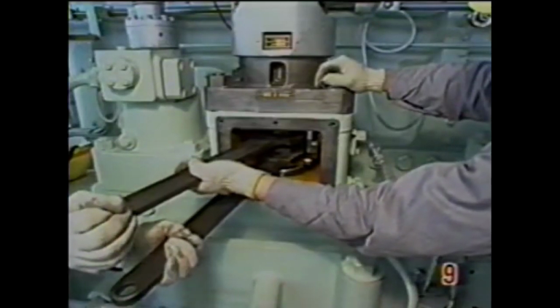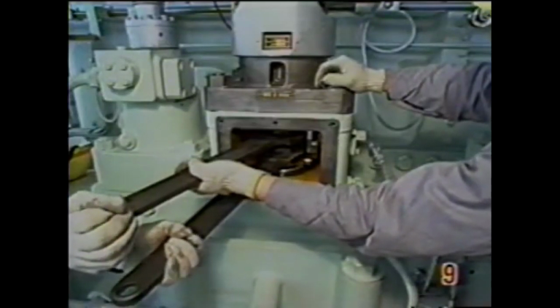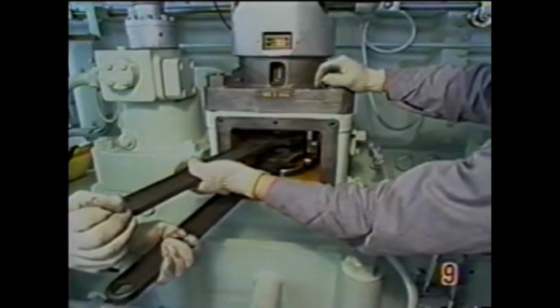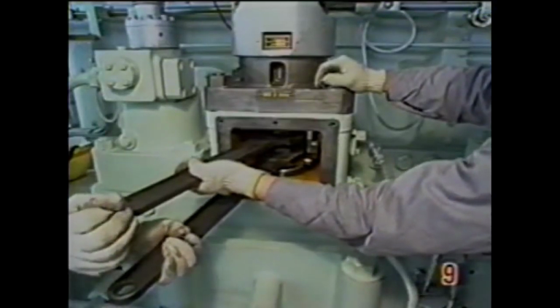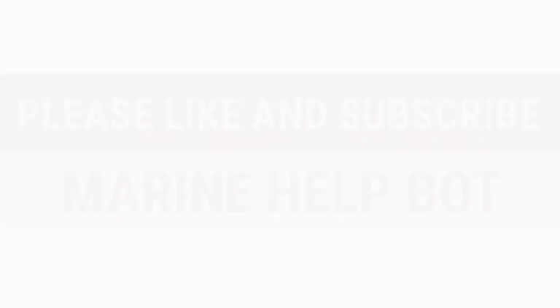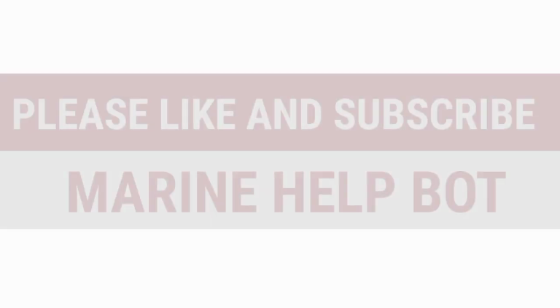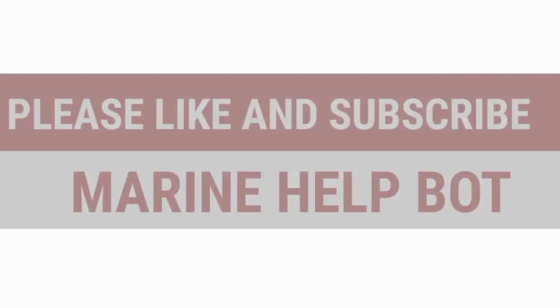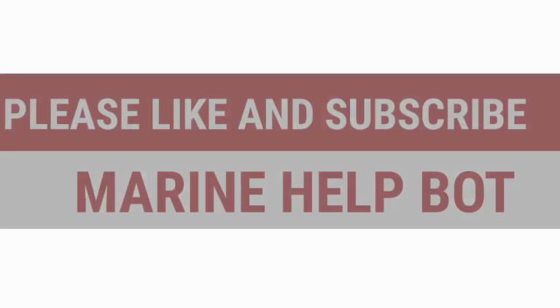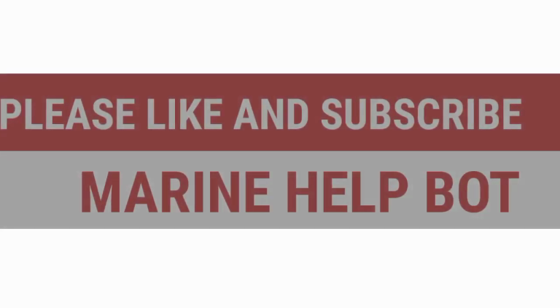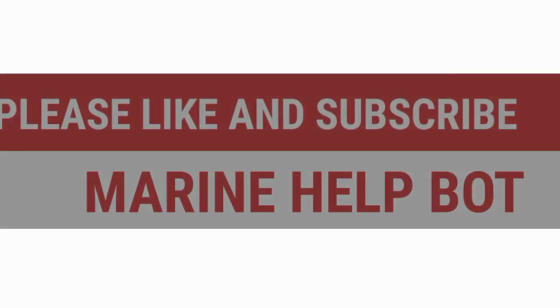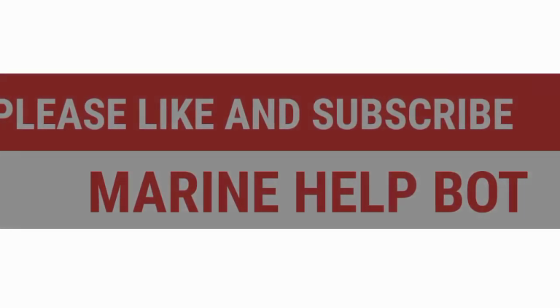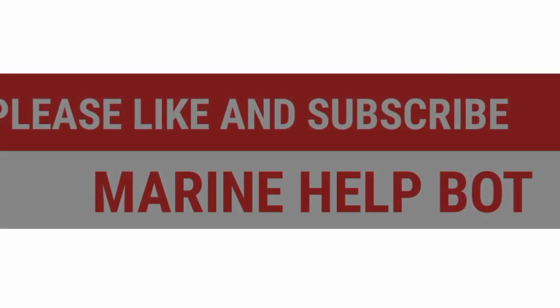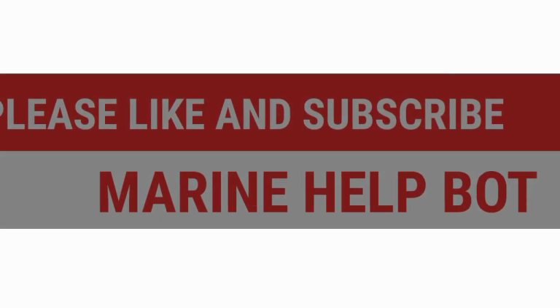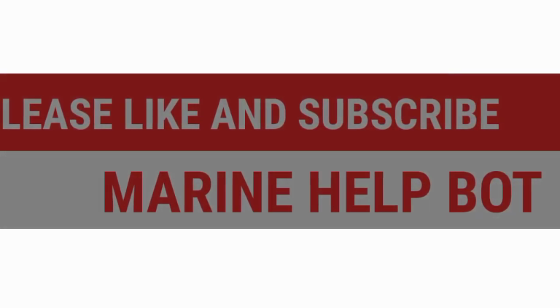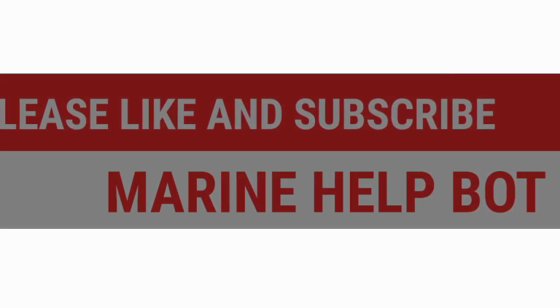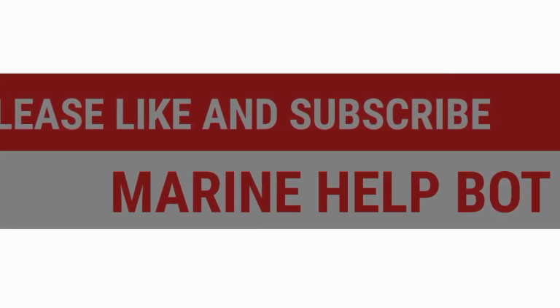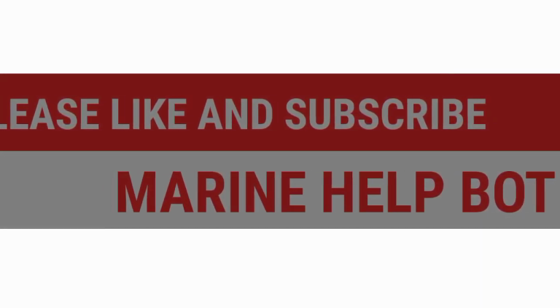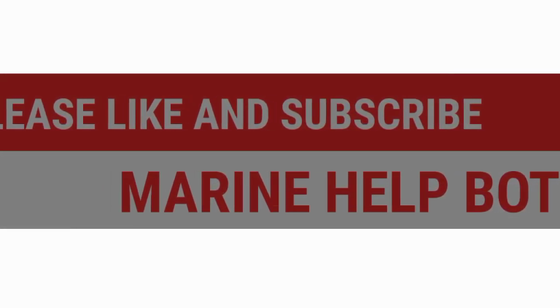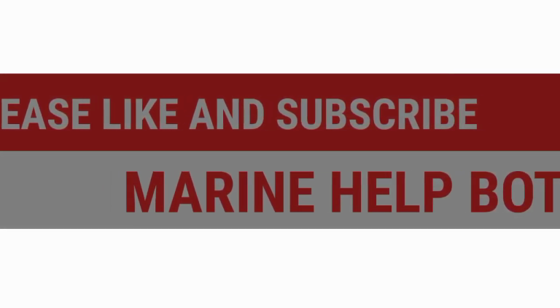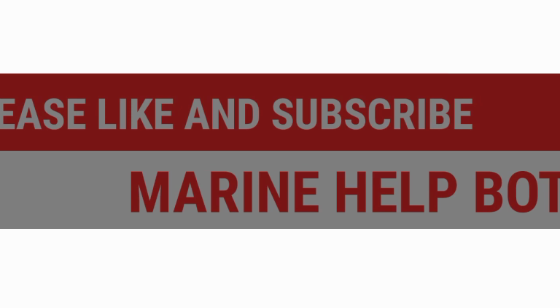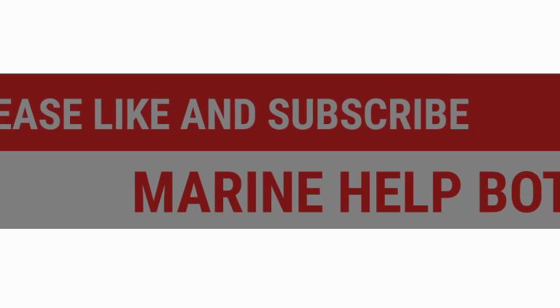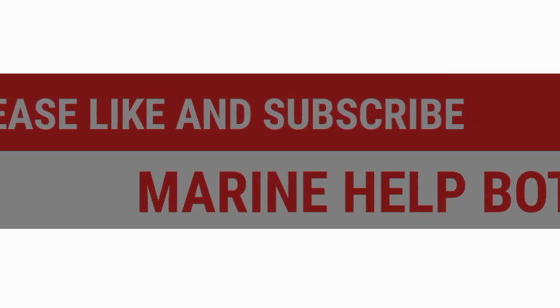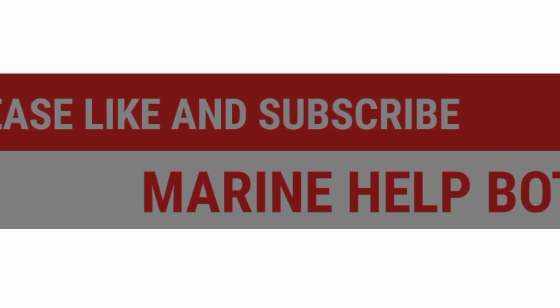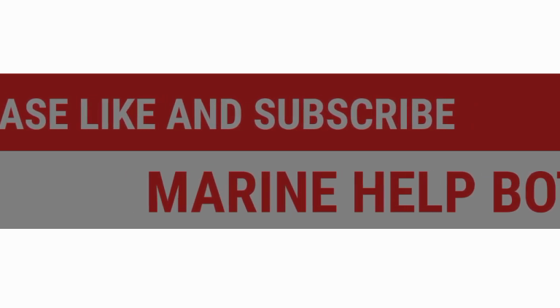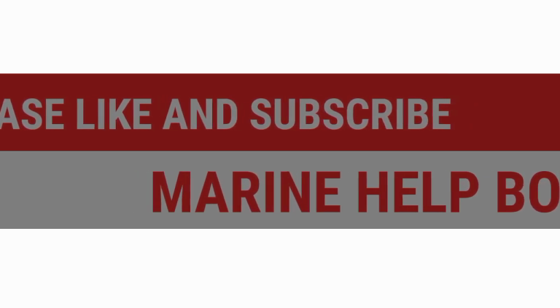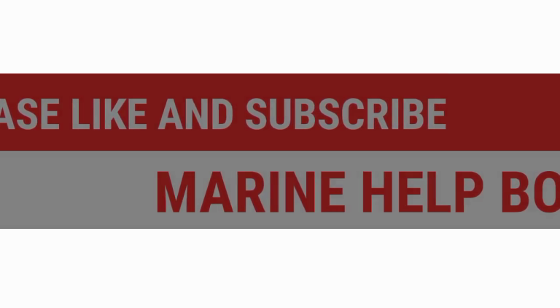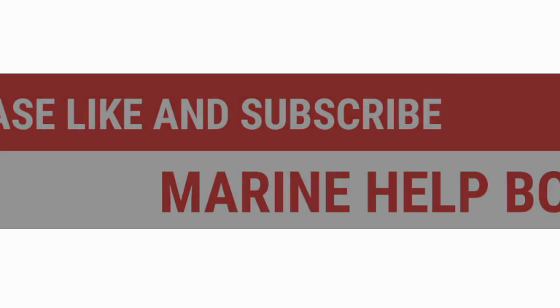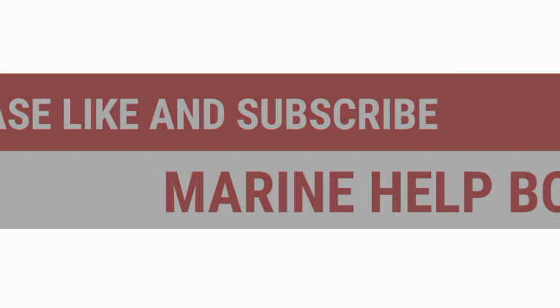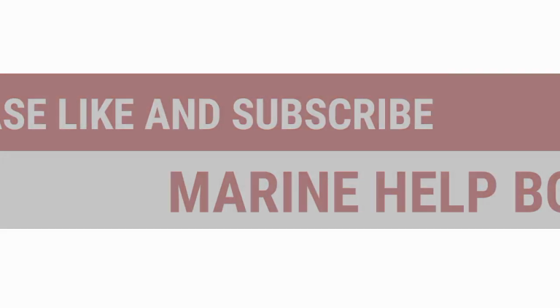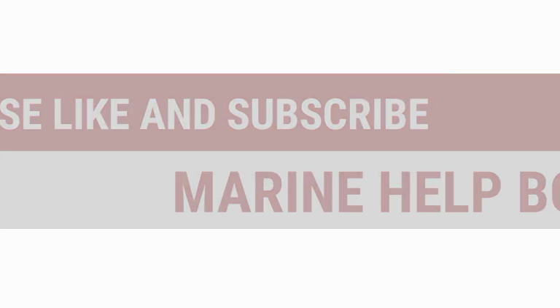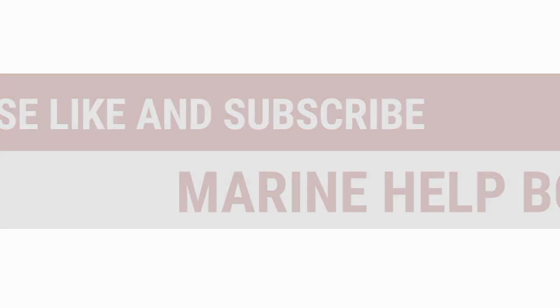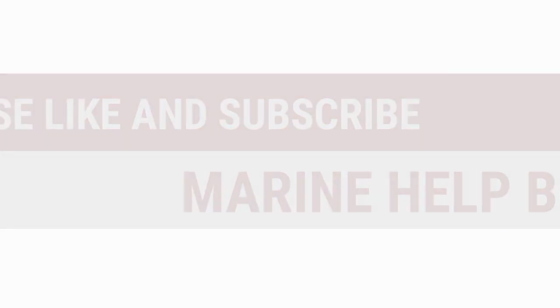If this video was helpful, please share the video, like the video, and subscribe to the channel MarineHellport.